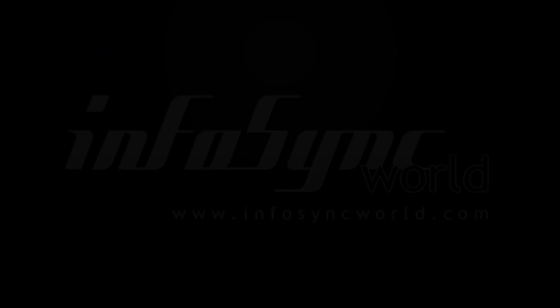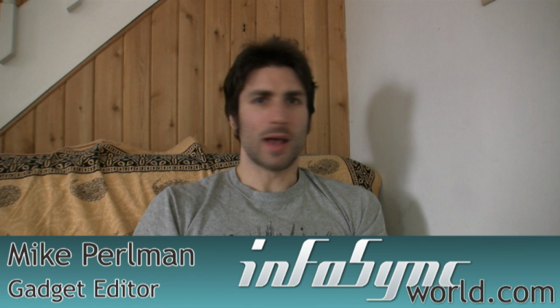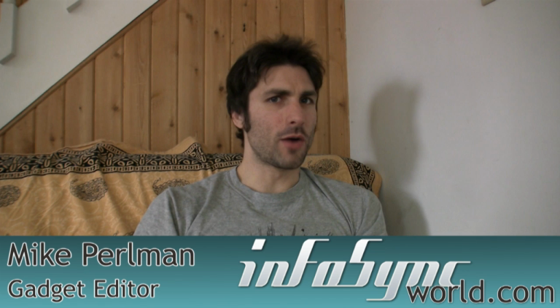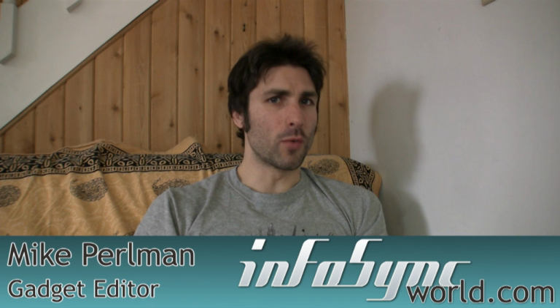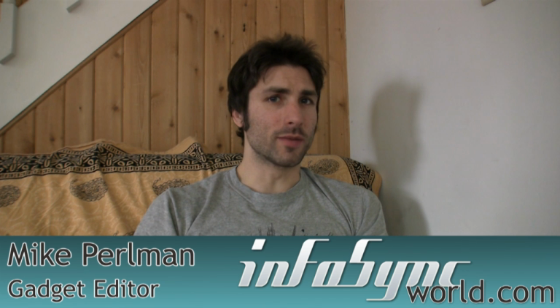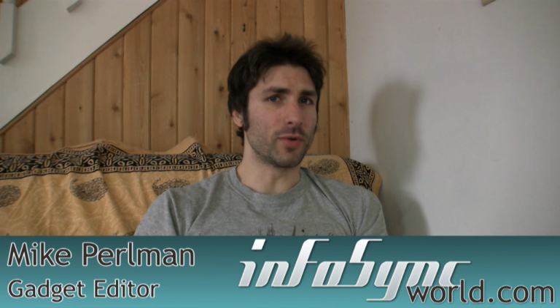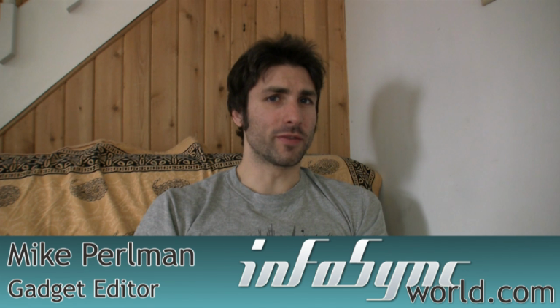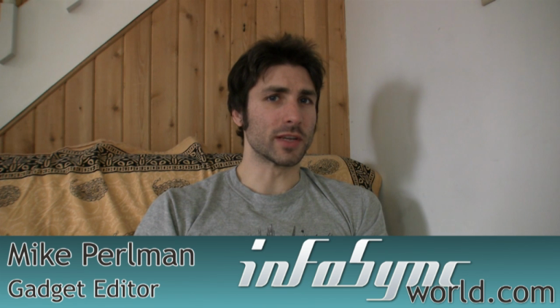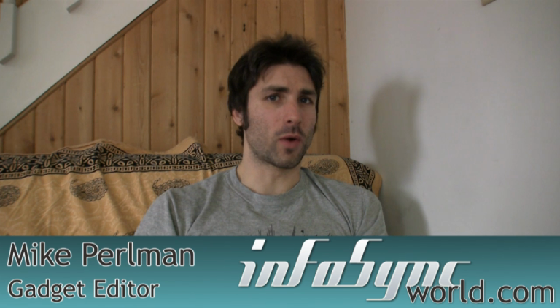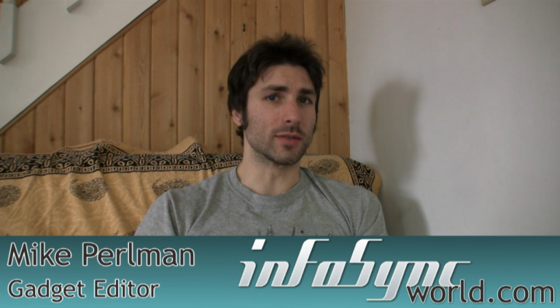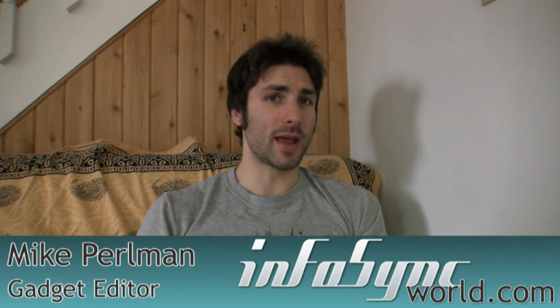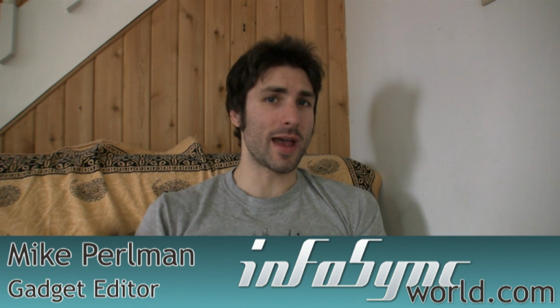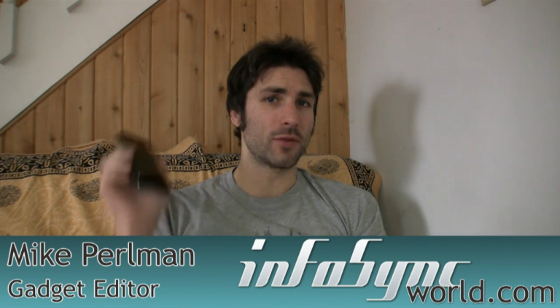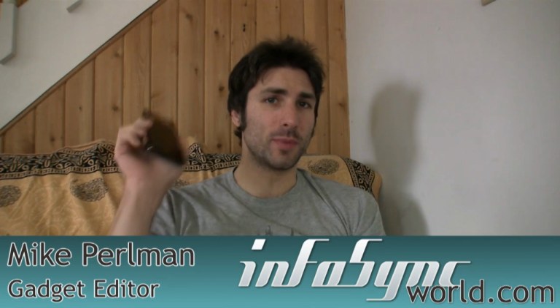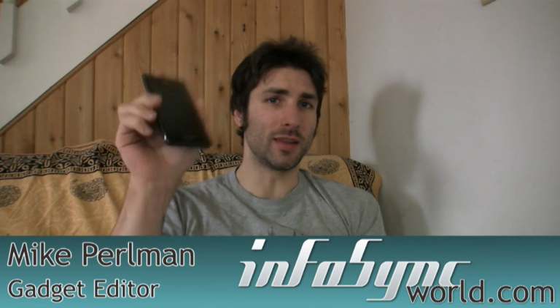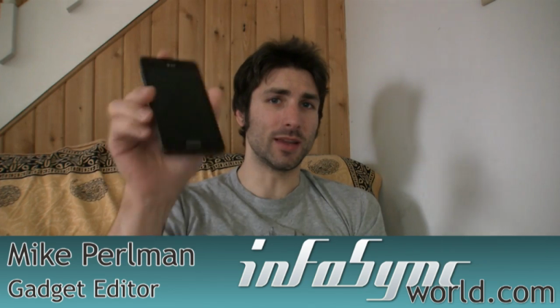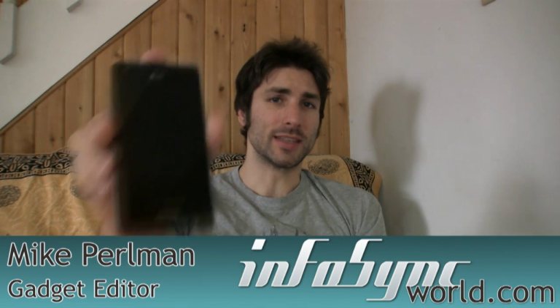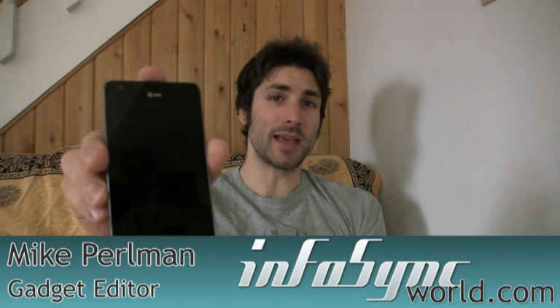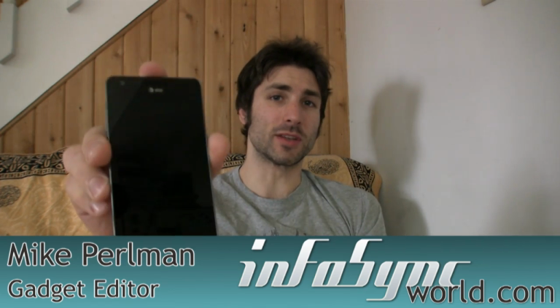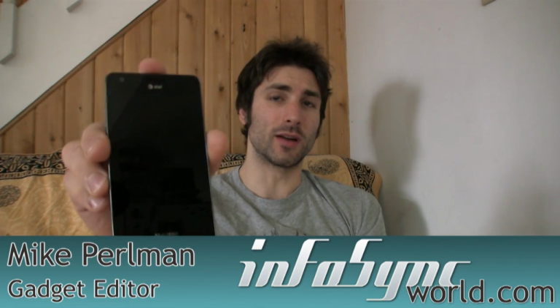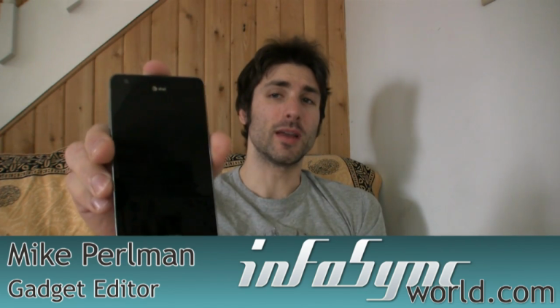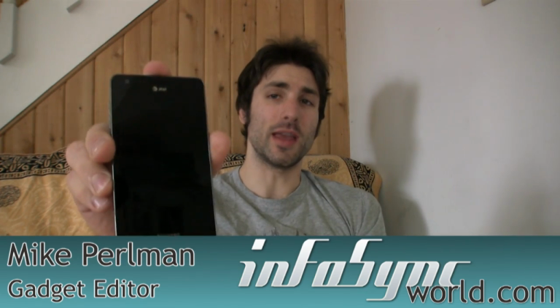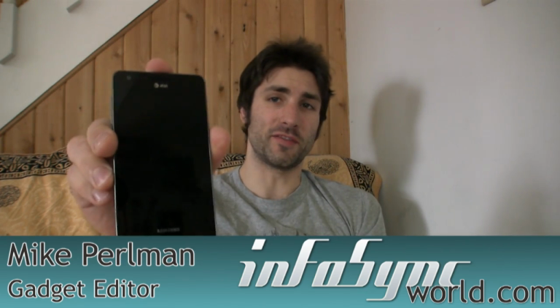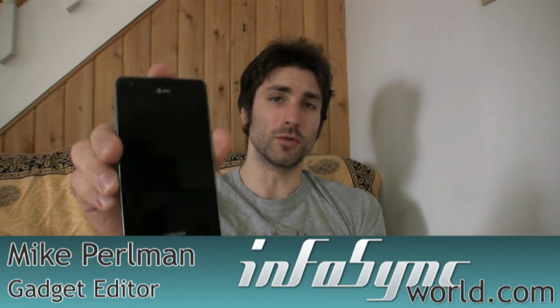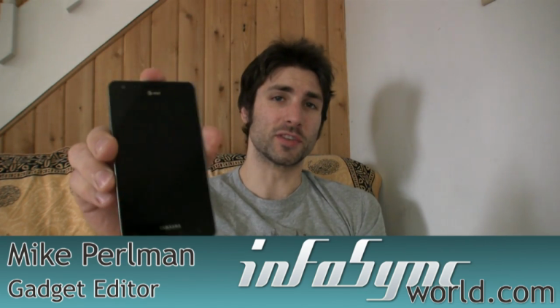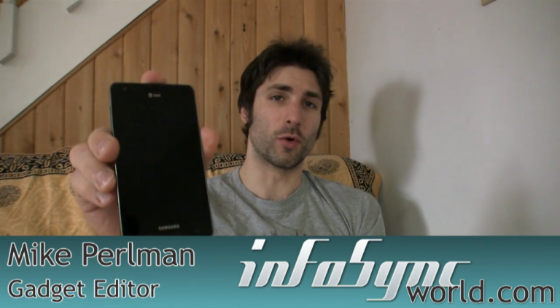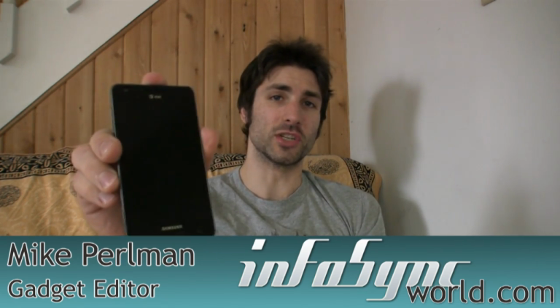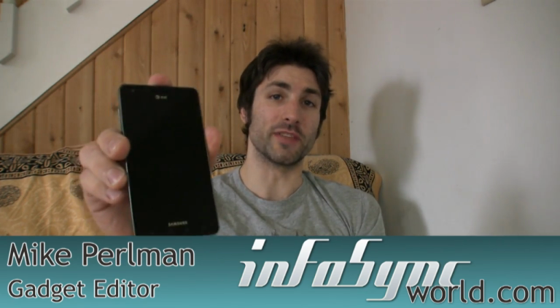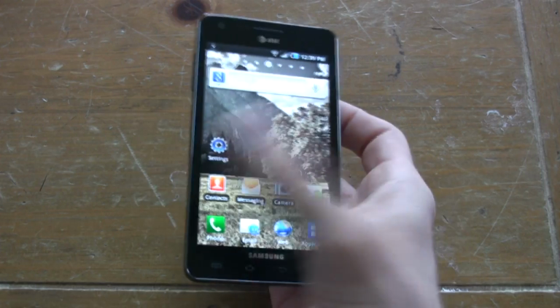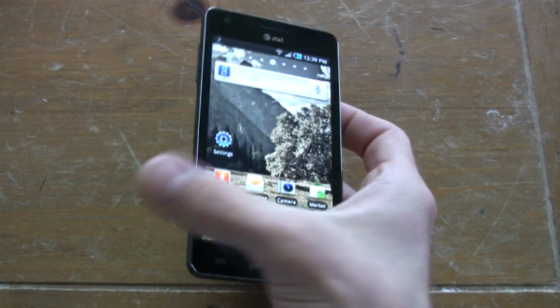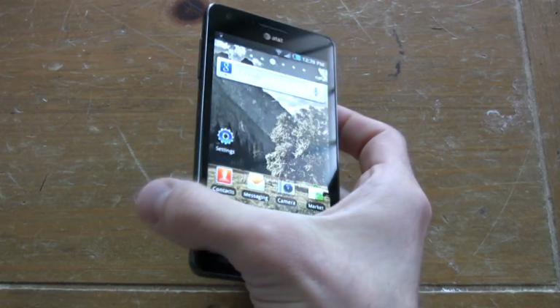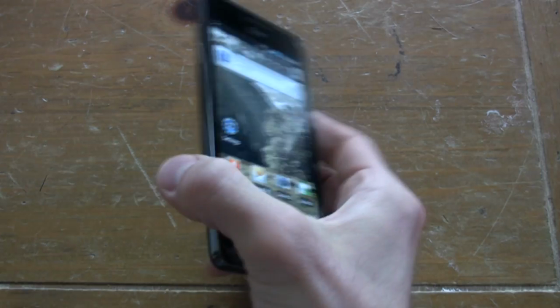Hello and welcome to InfoSync World. Today I have with me the Samsung Infuse 4G for AT&T.